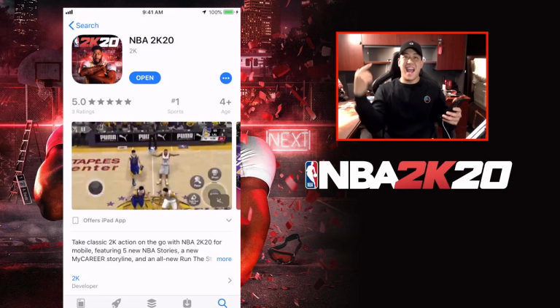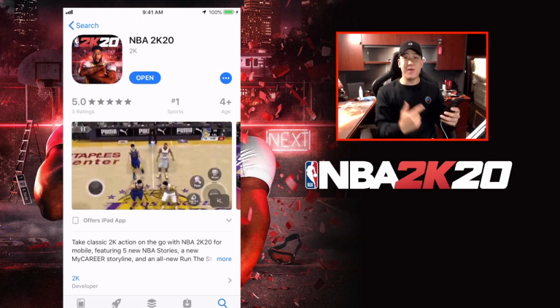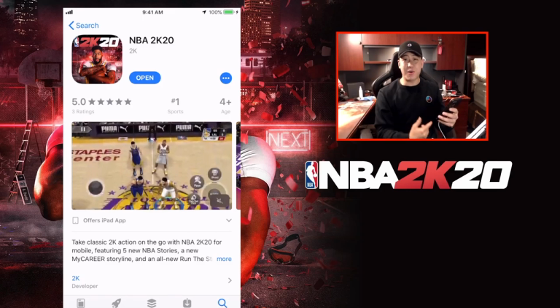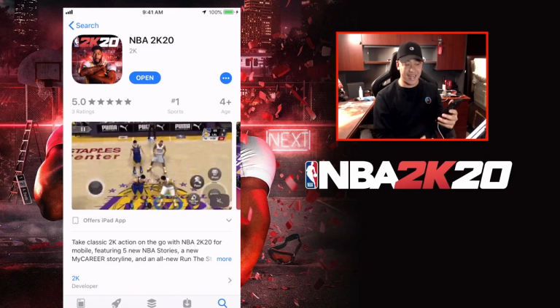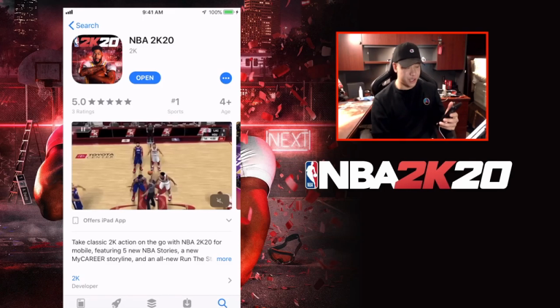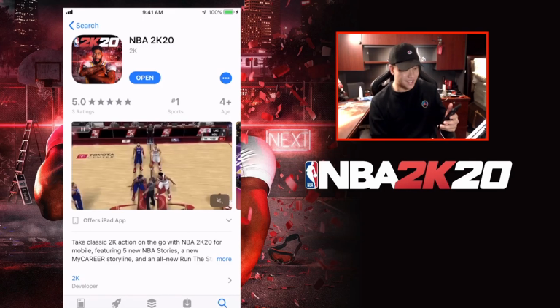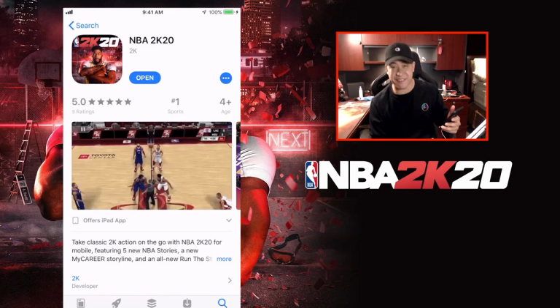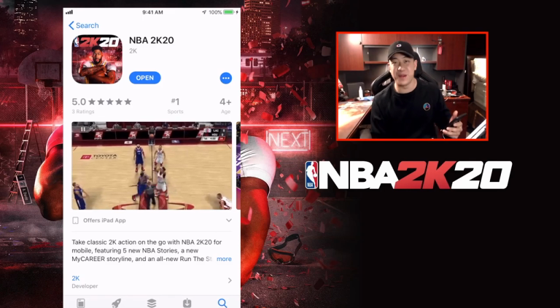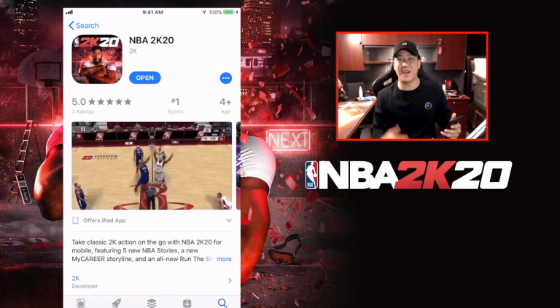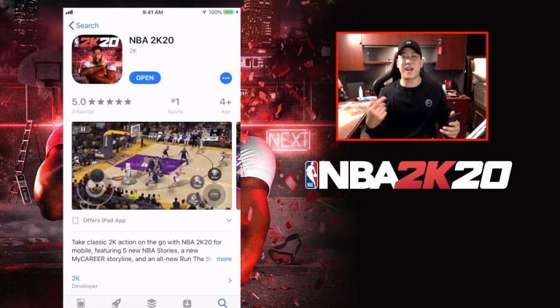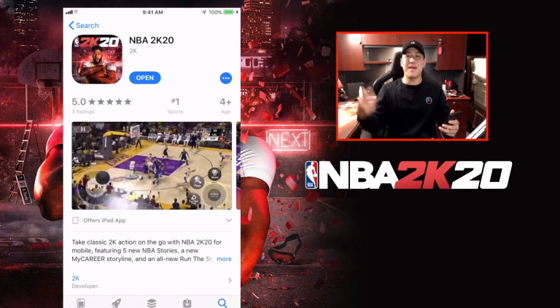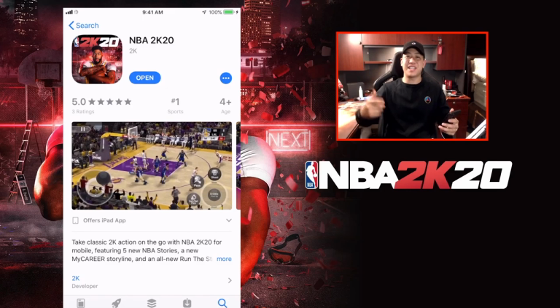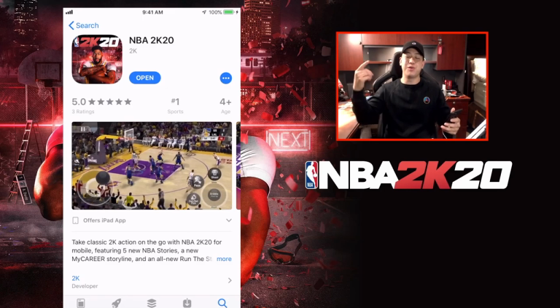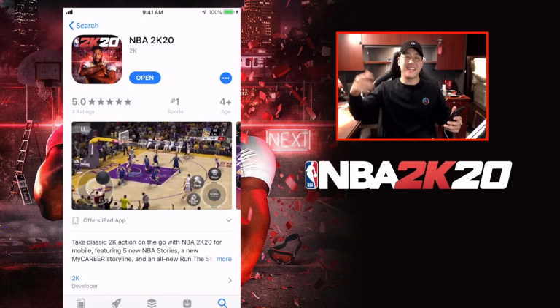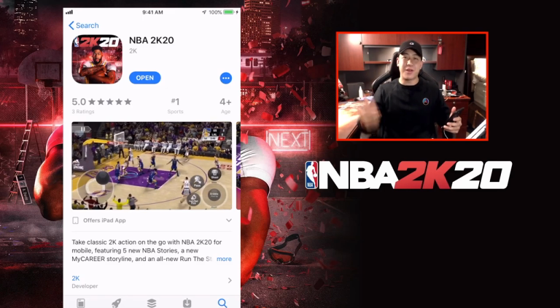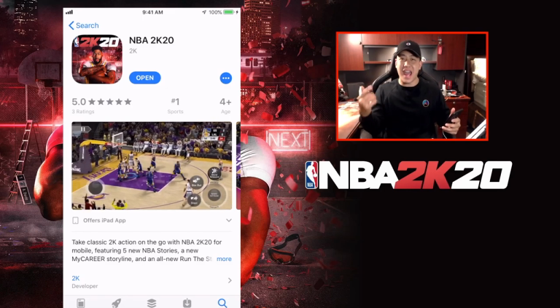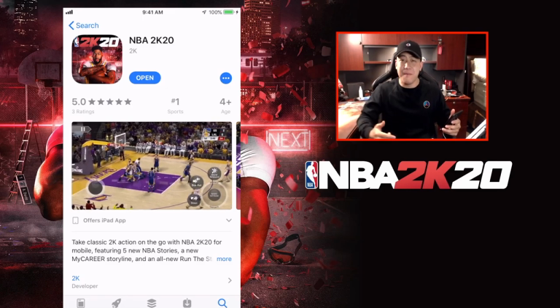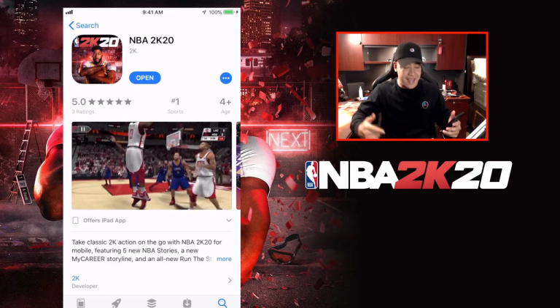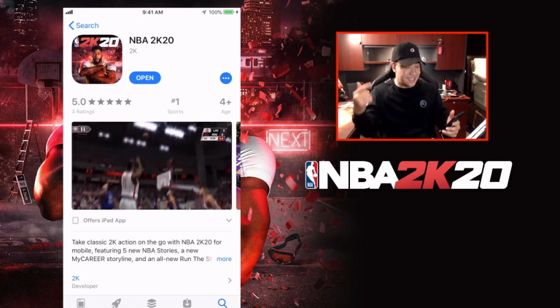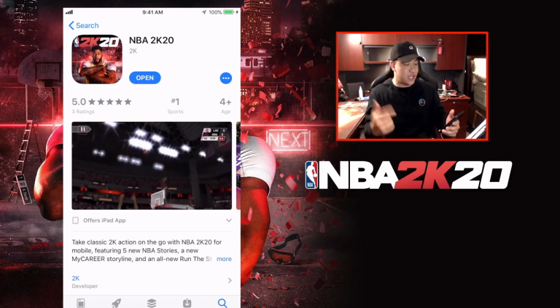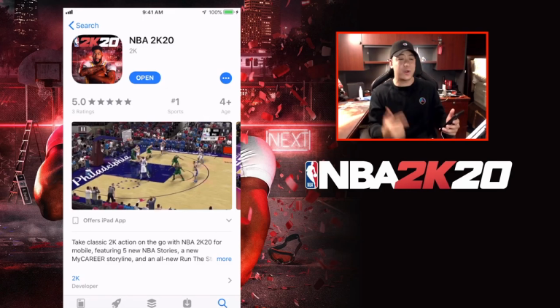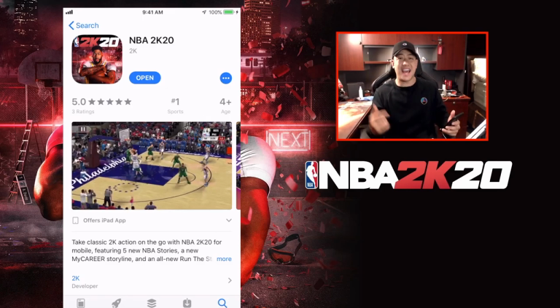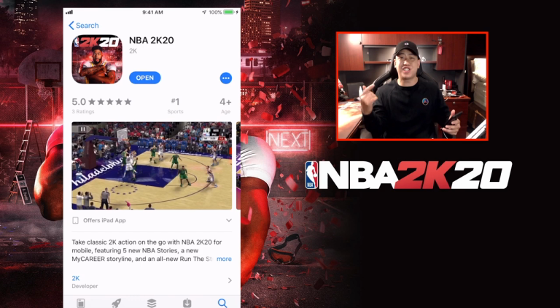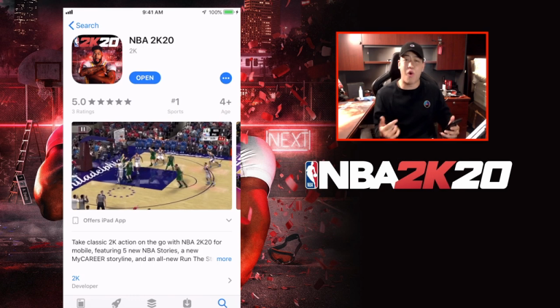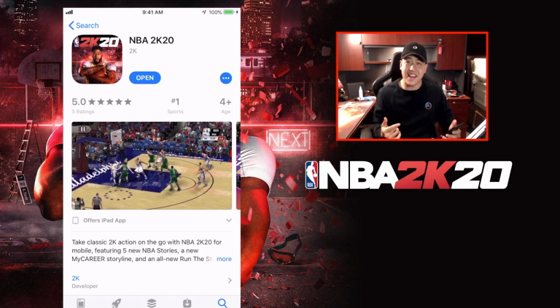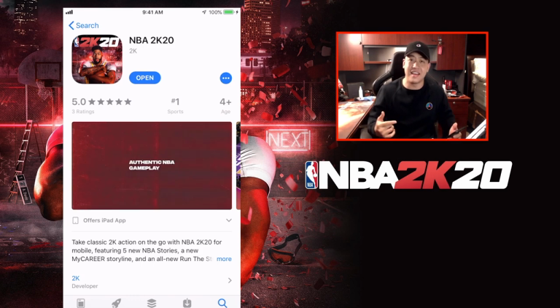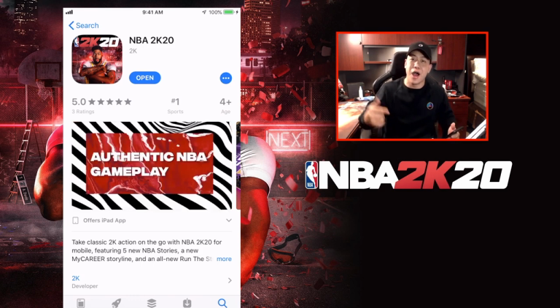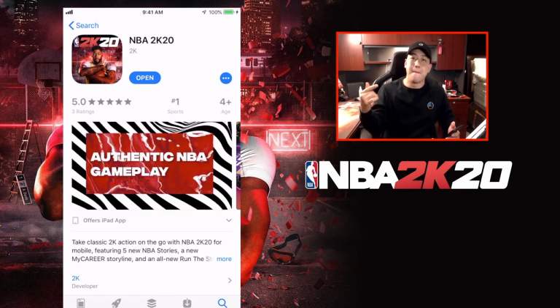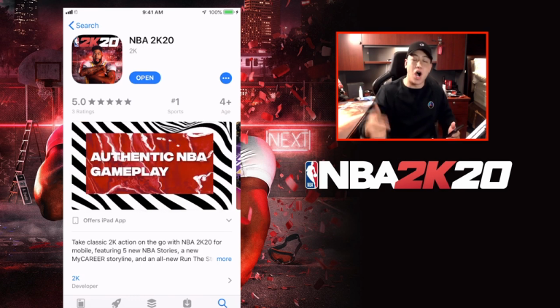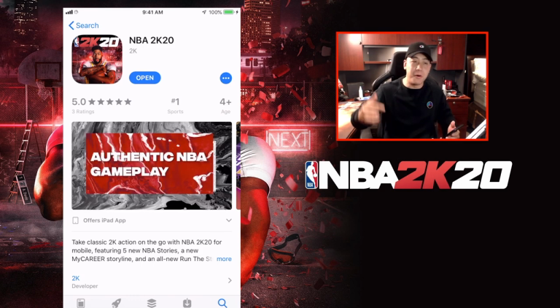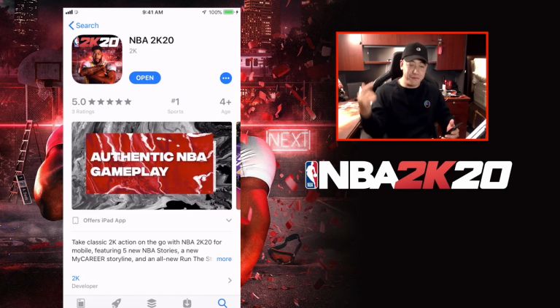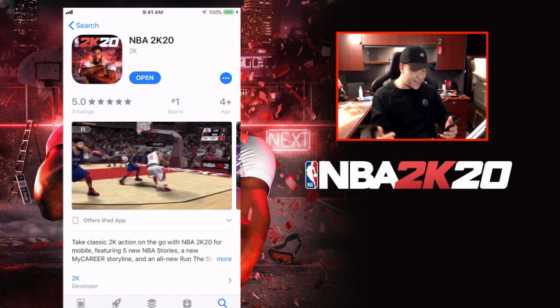Hey, what's going on YouTube? It's Nick from NoobKill coming at you with another NBA 2K20 mobile video.